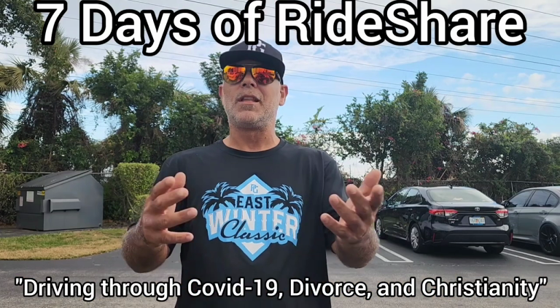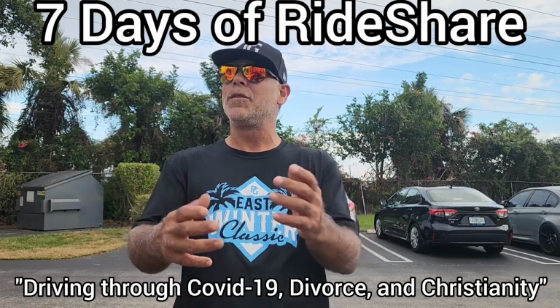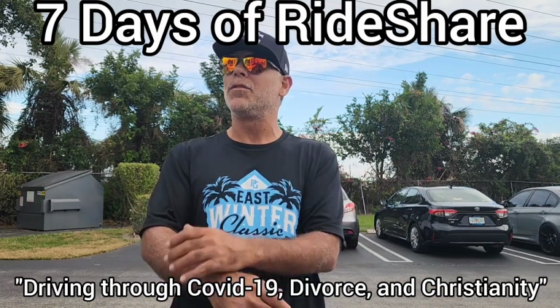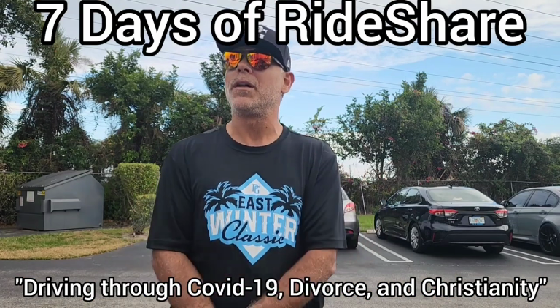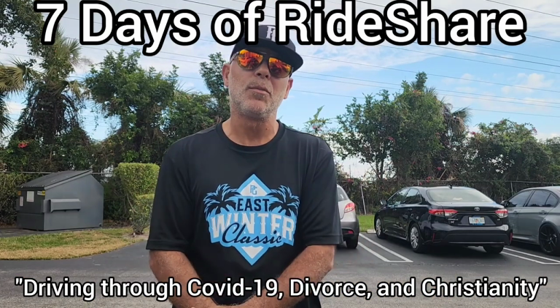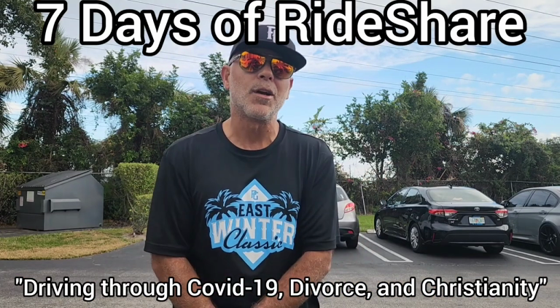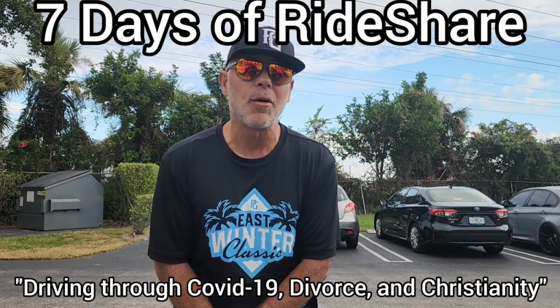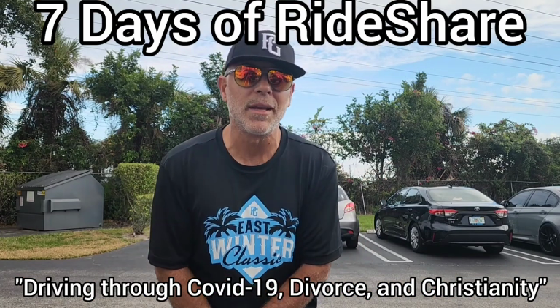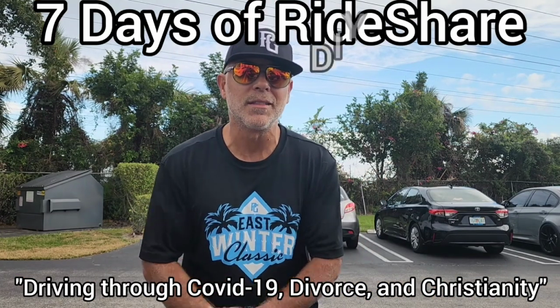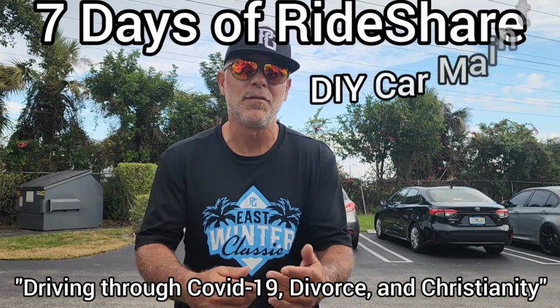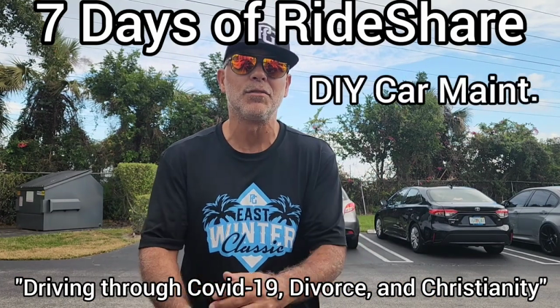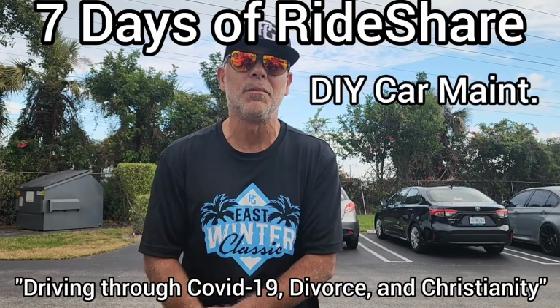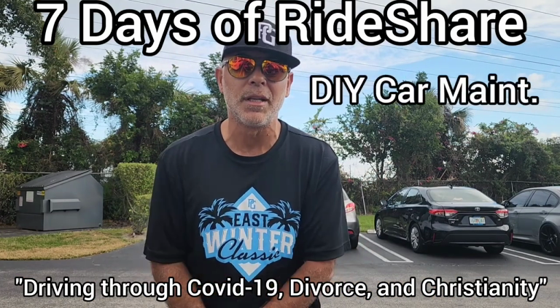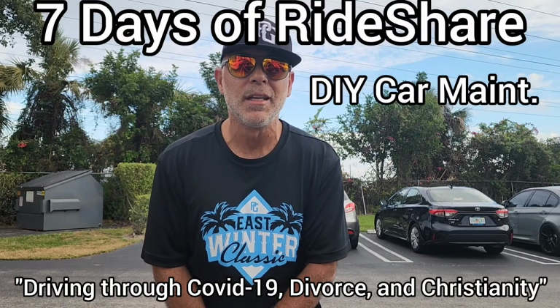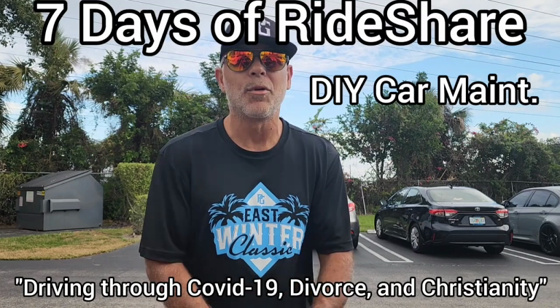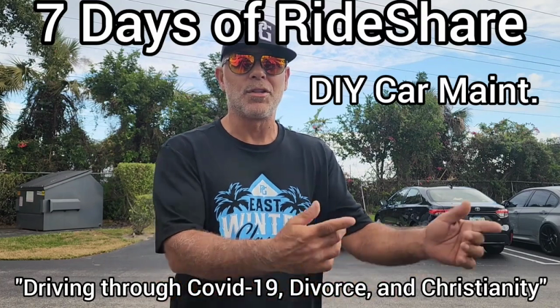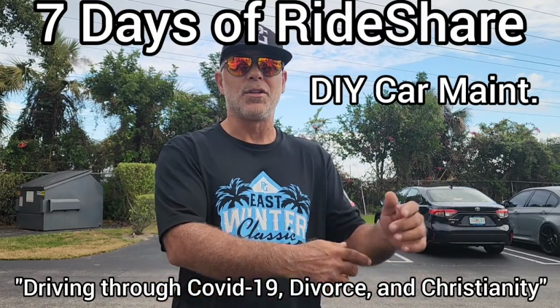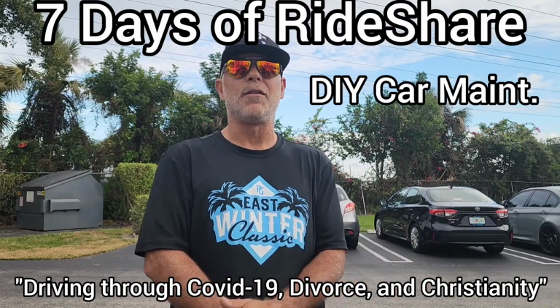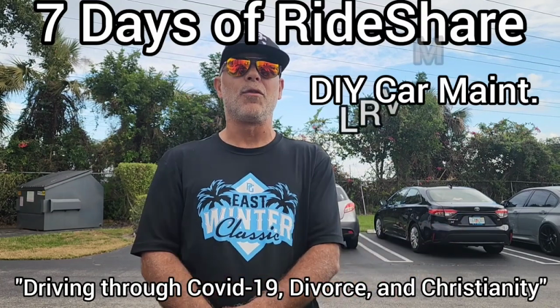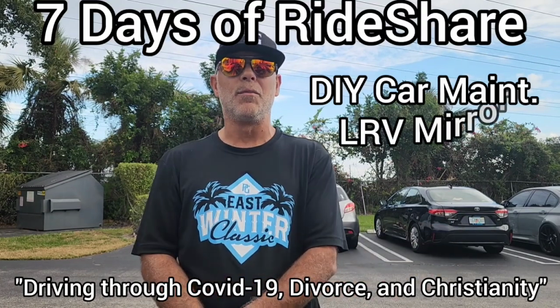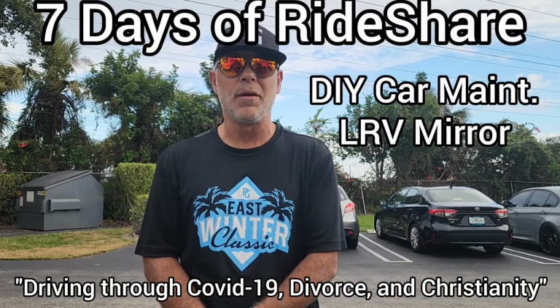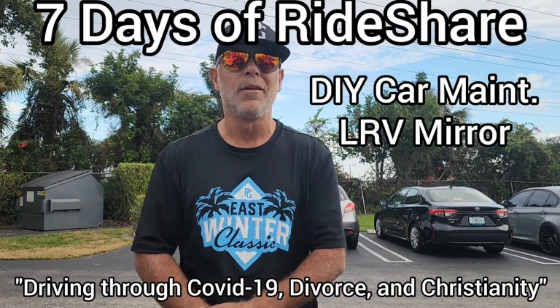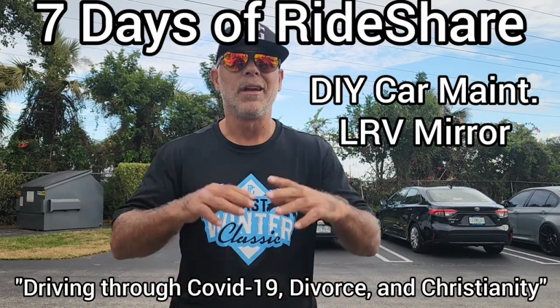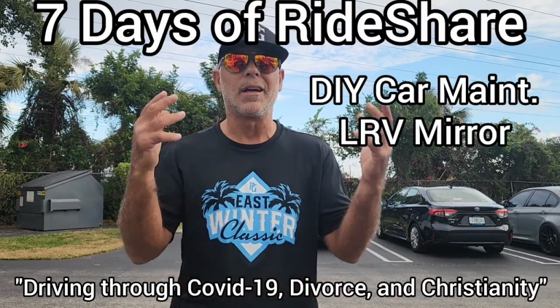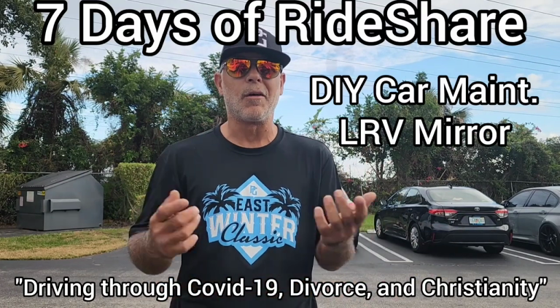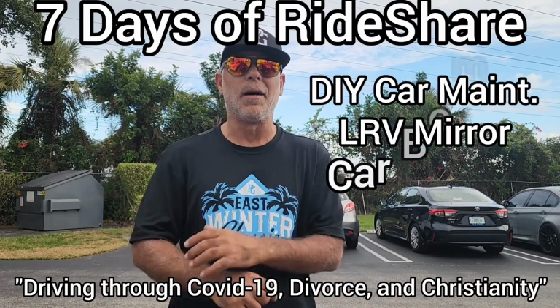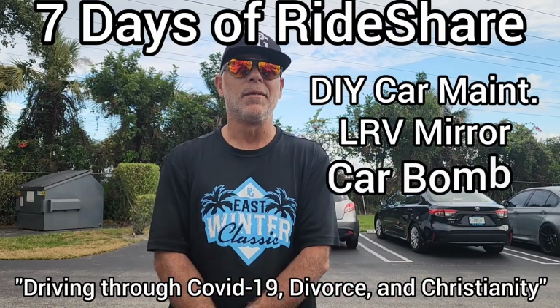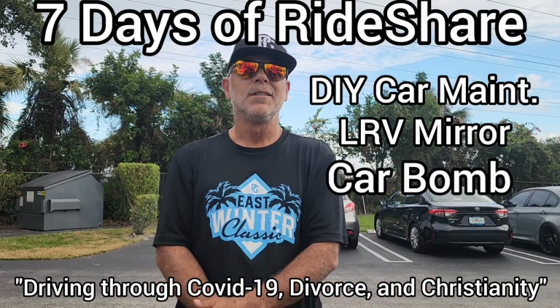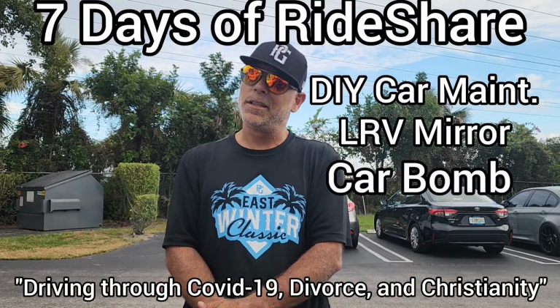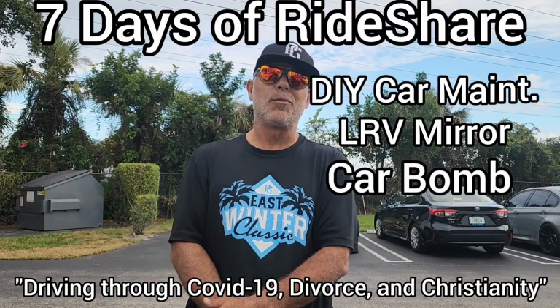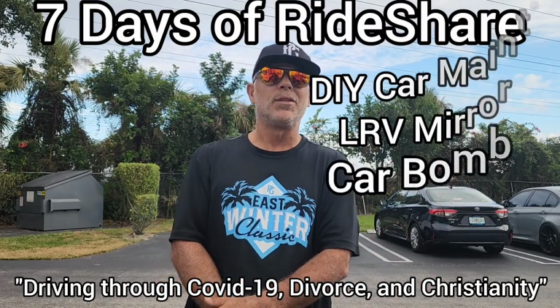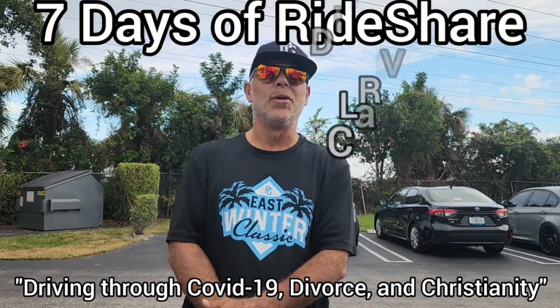Today's video is about a little bit of car maintenance, saving you some money. We're going to change your left rear view mirror and a cabin air filter. So let's get right to it.